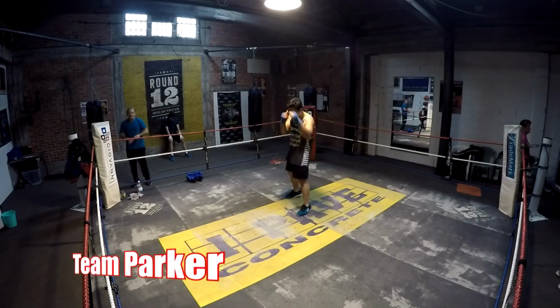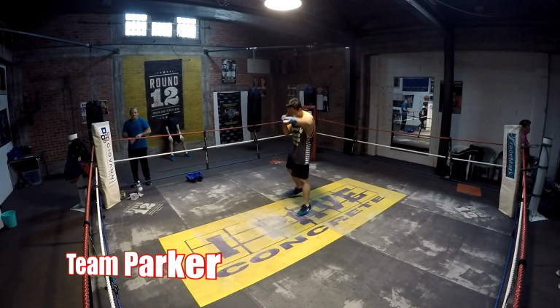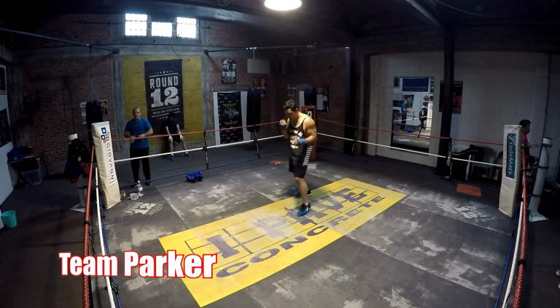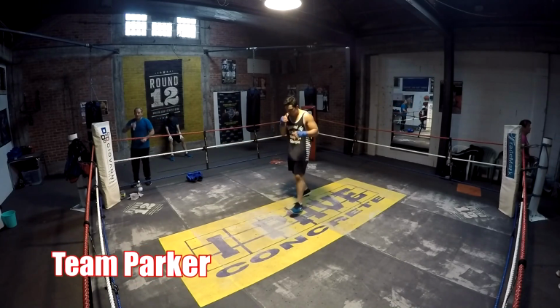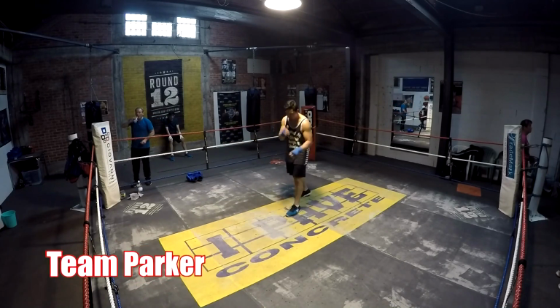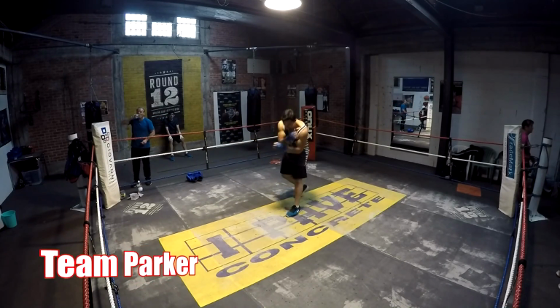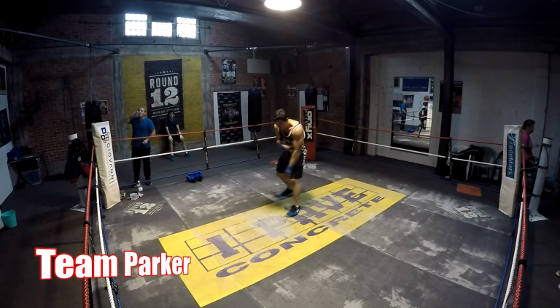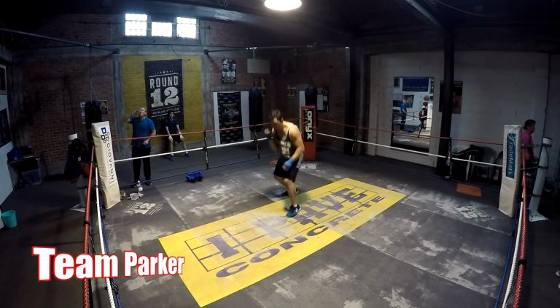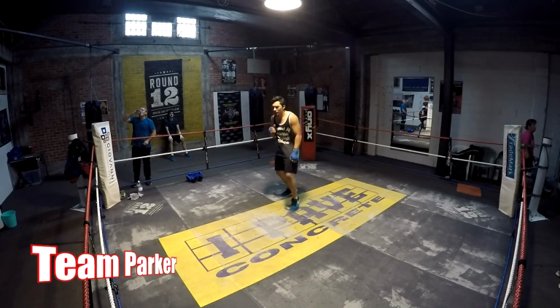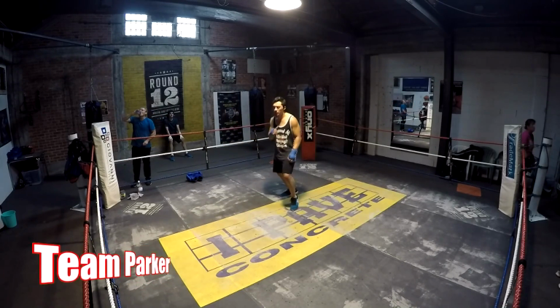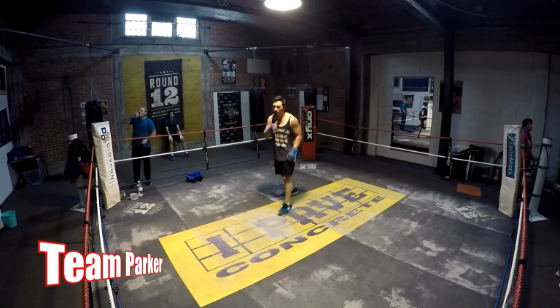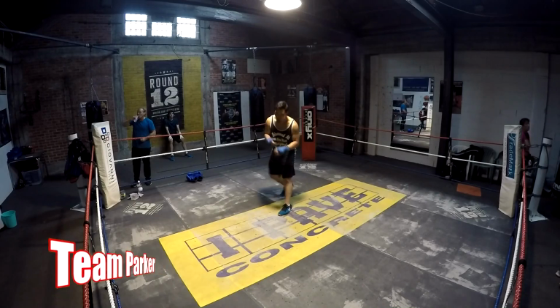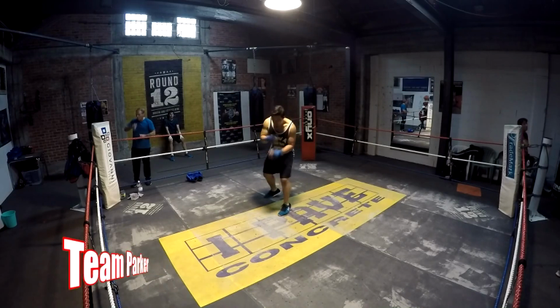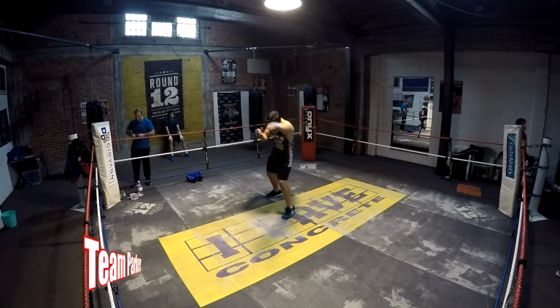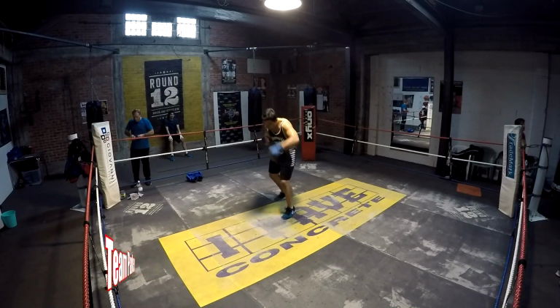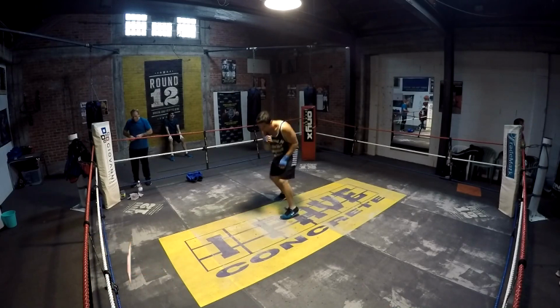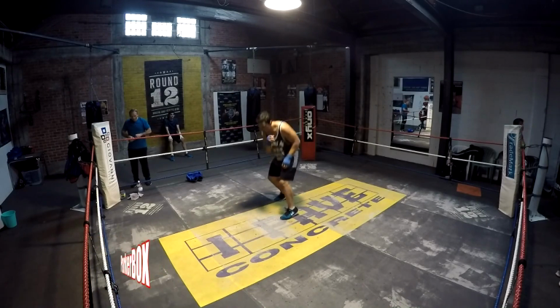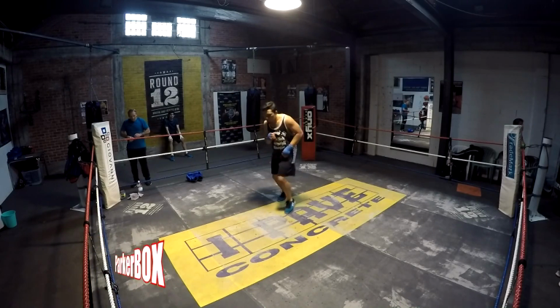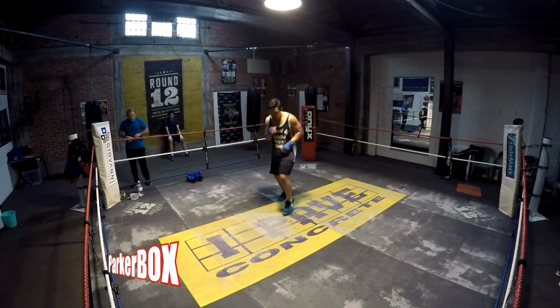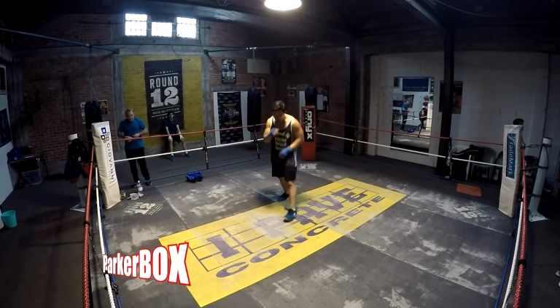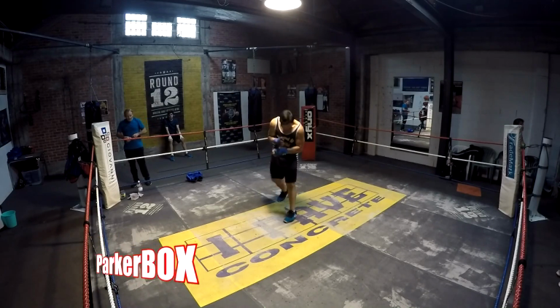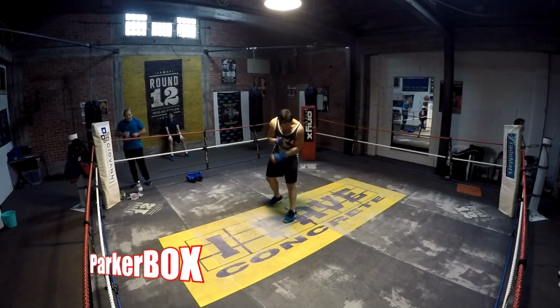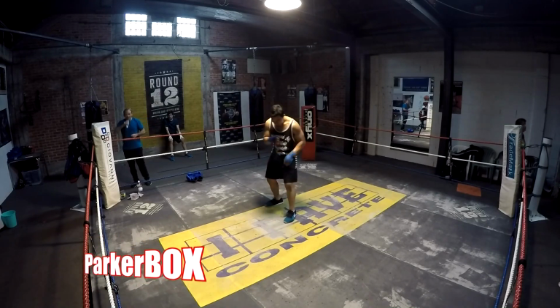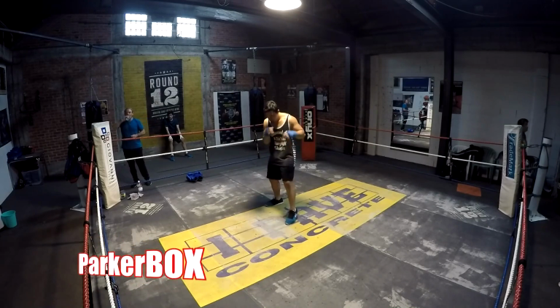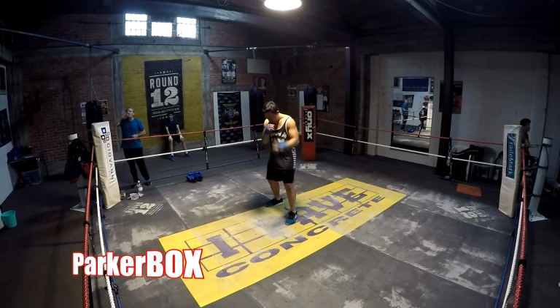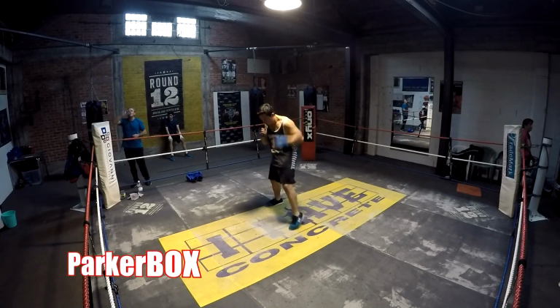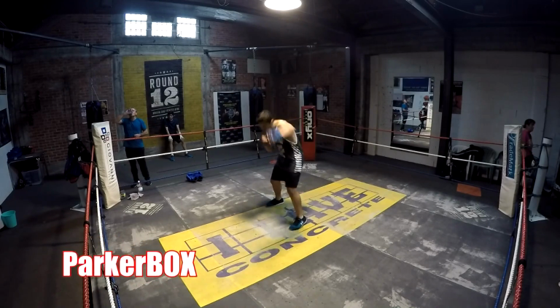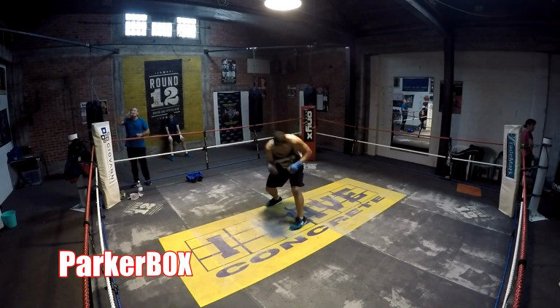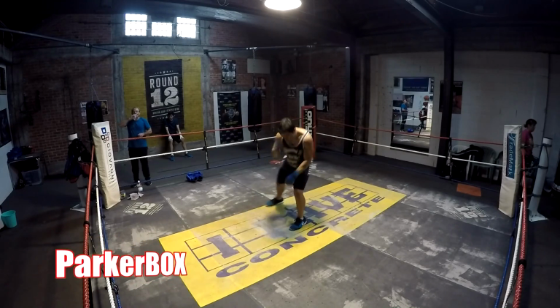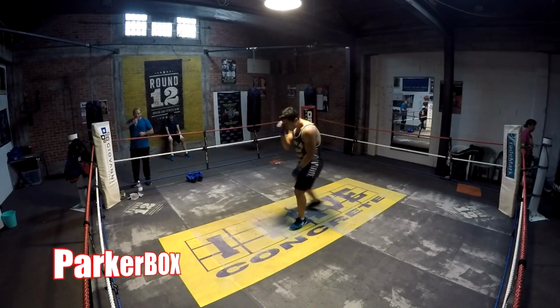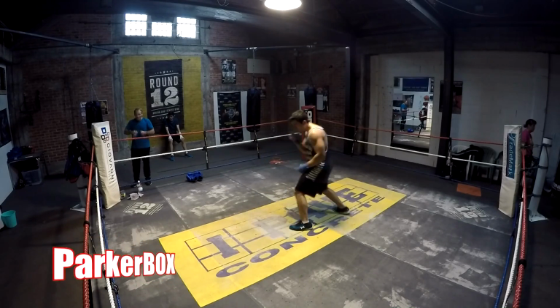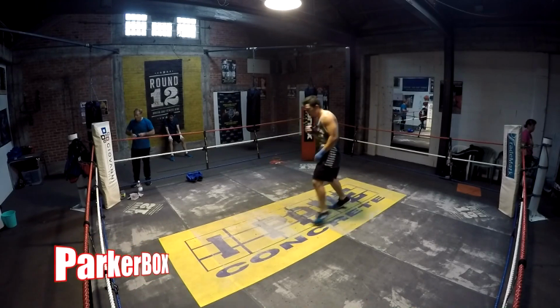So: 10 jabs, 10 jab — hook to the body, hook to the head, cross. 50 rips, 5 squat tucks, 5 seats. Sweet.